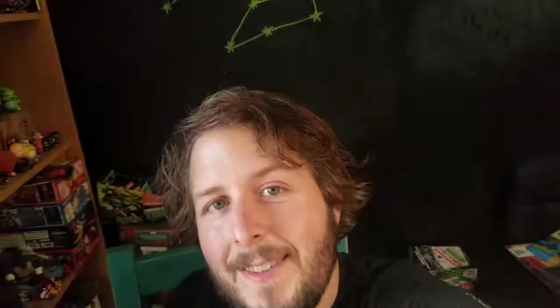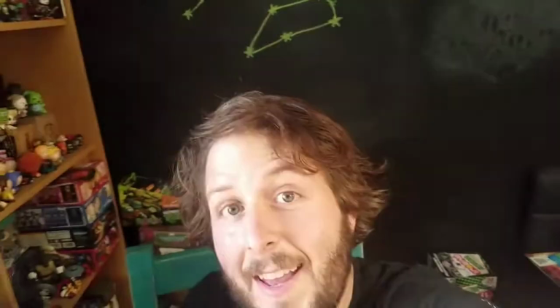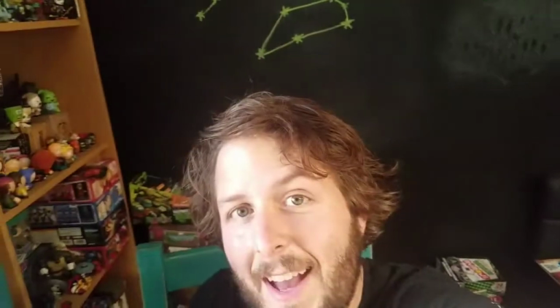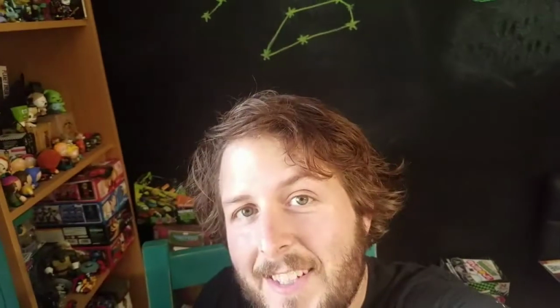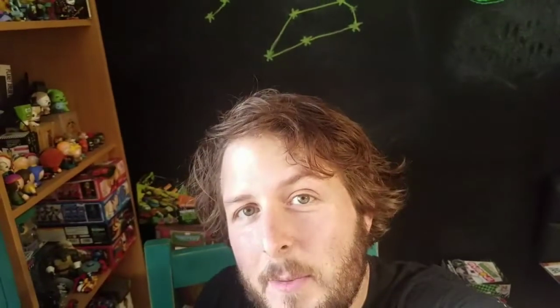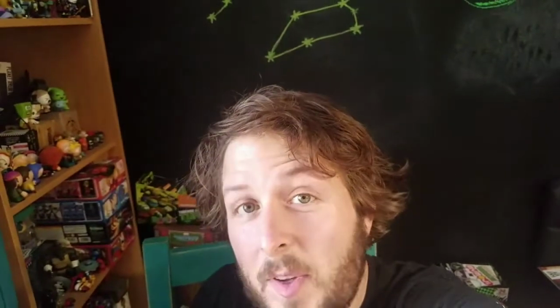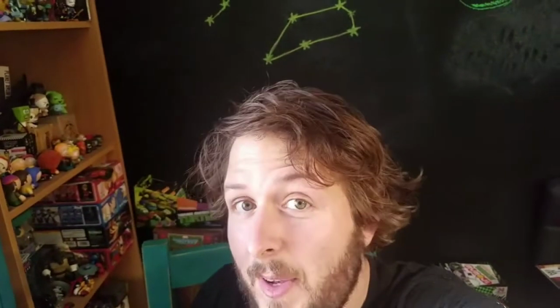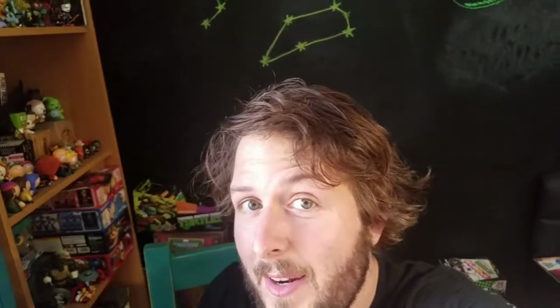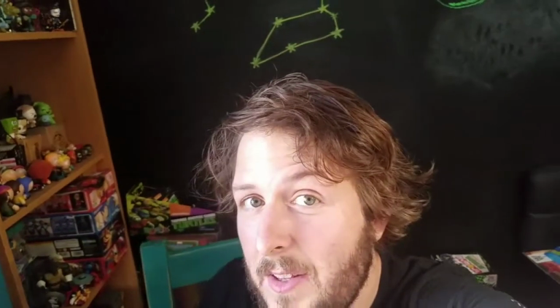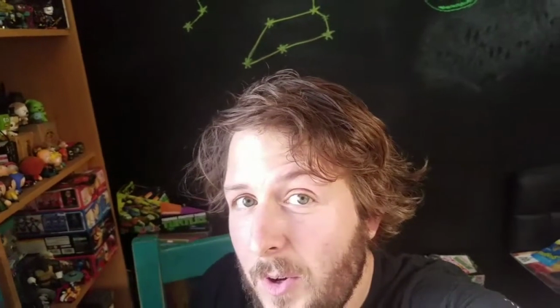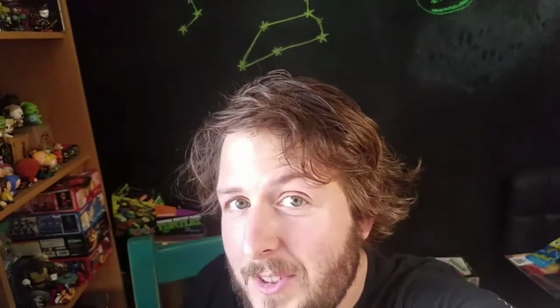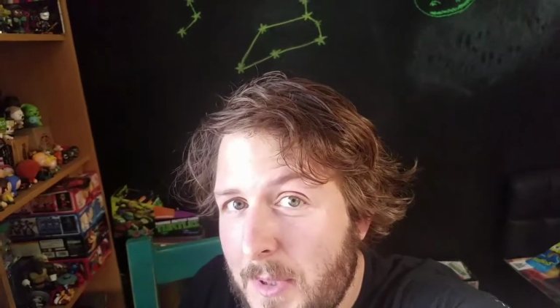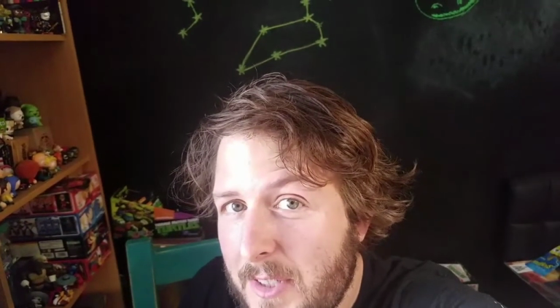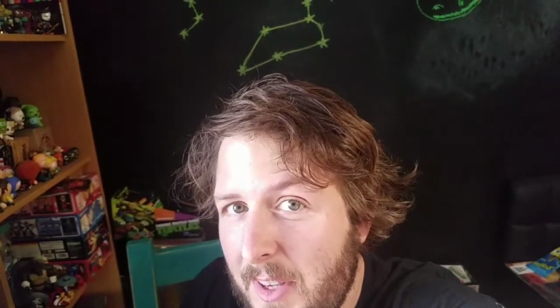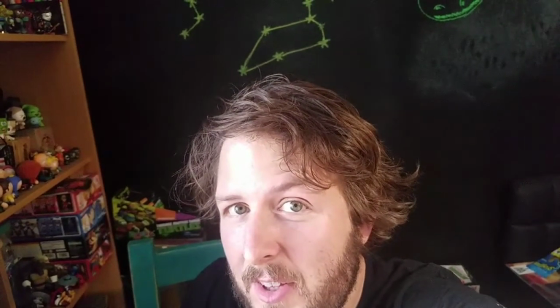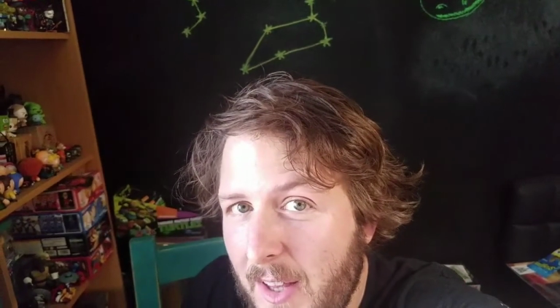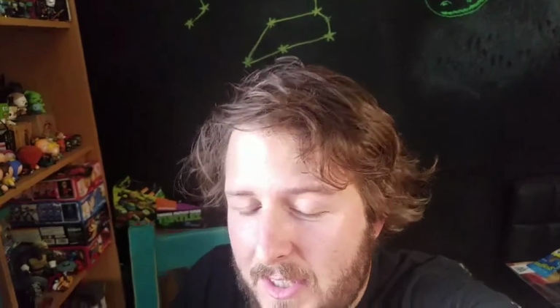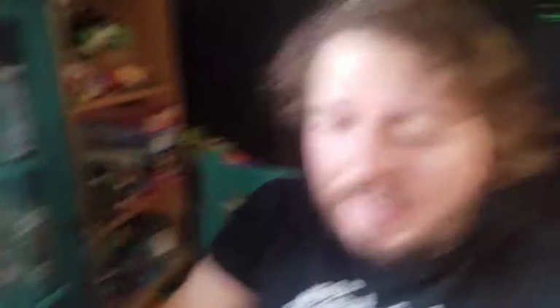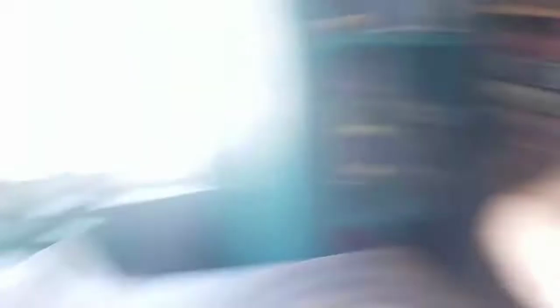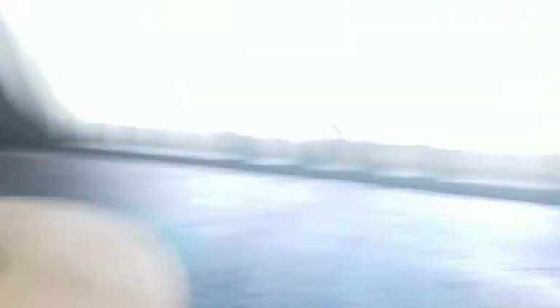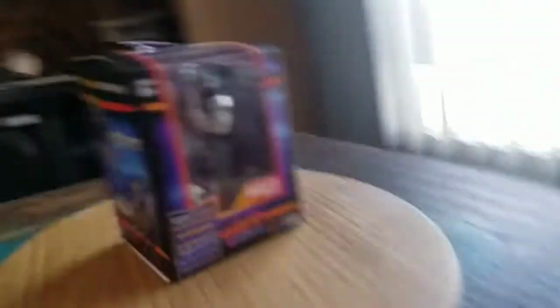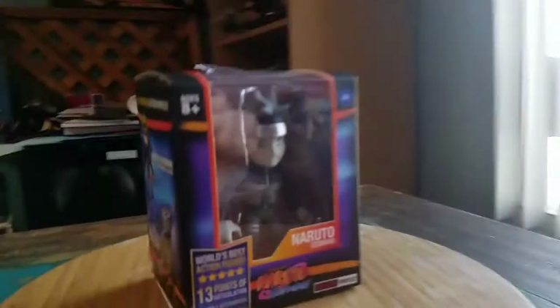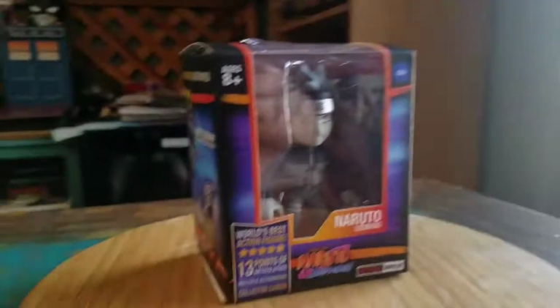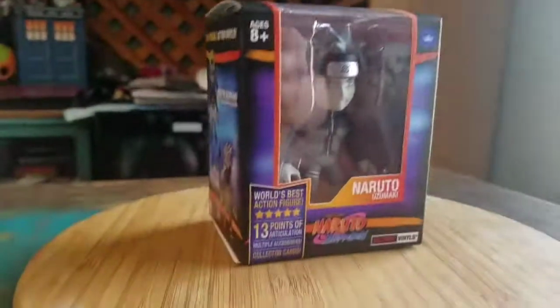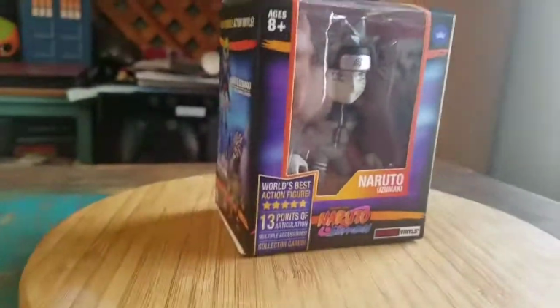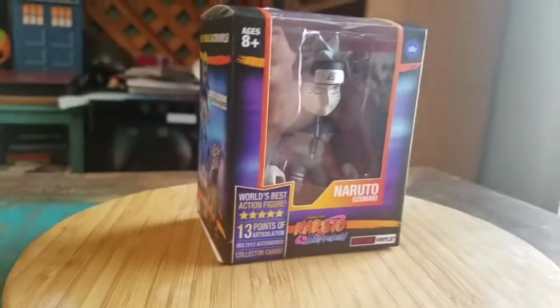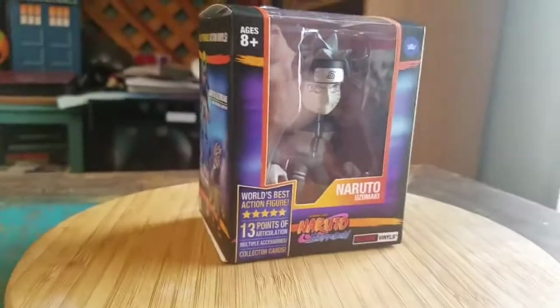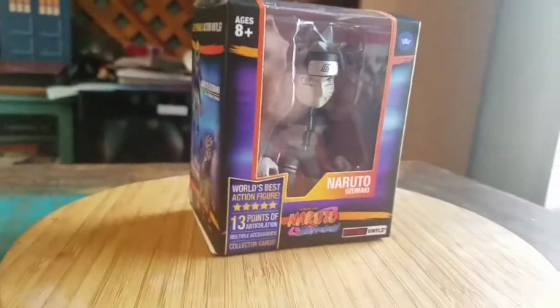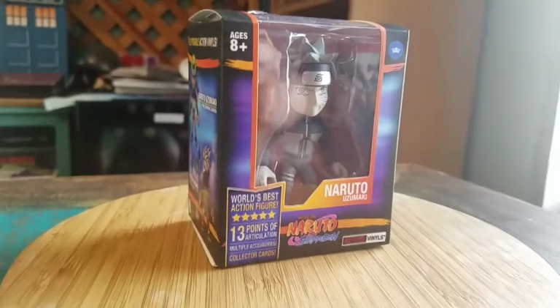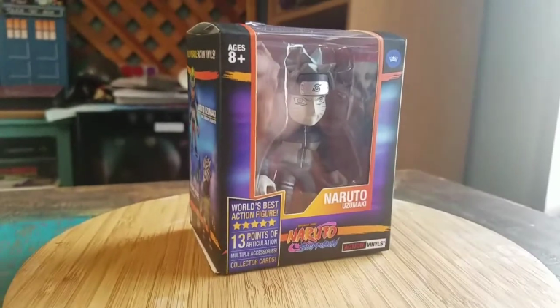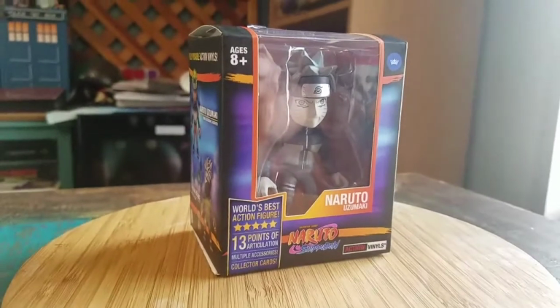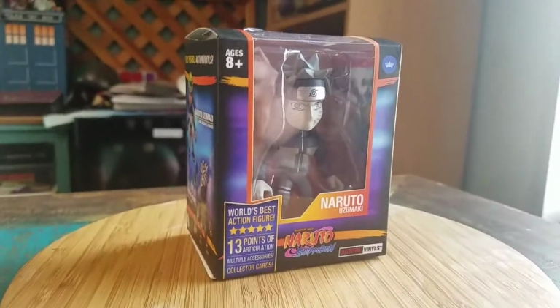Hey guys, CheesyBoof here. We've got another Loyal Subjects video for the collection today. This time it's from the Naruto series — Naruto Shippuden.